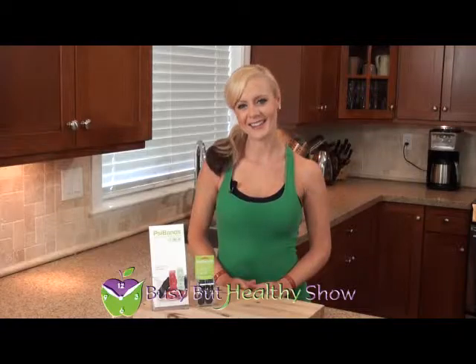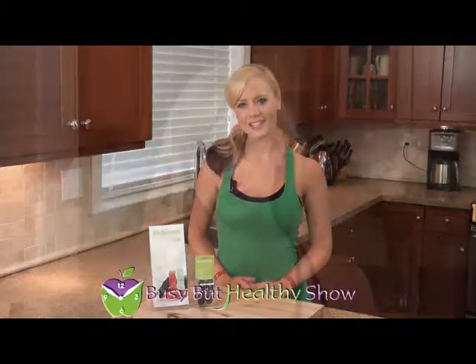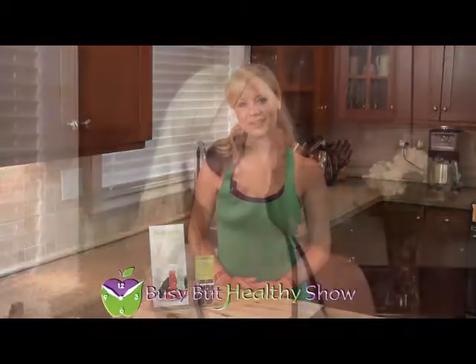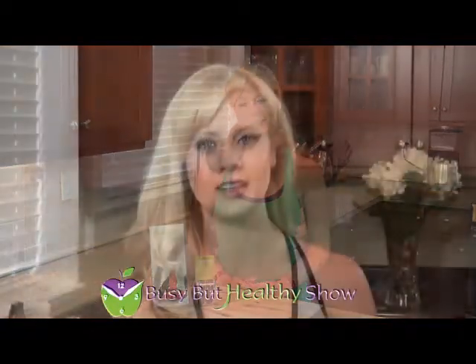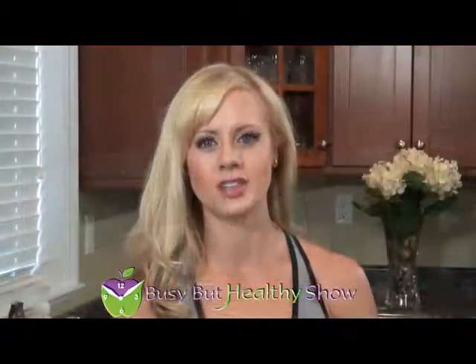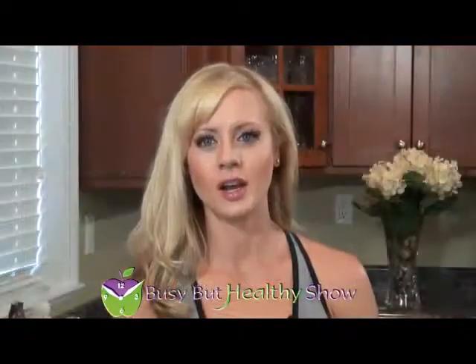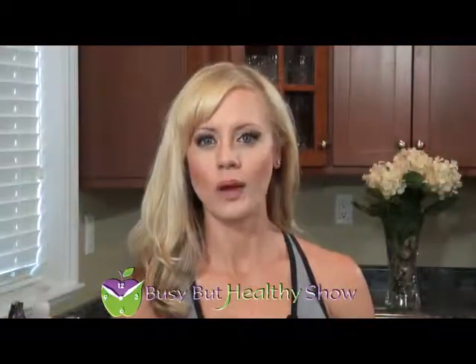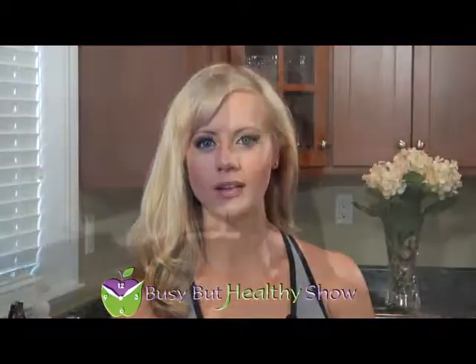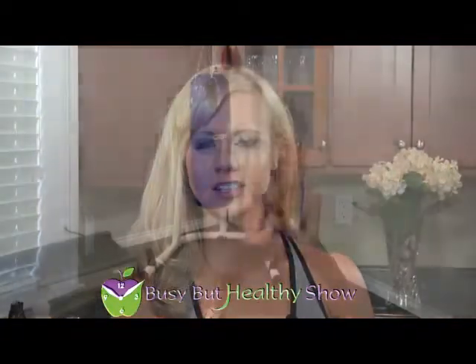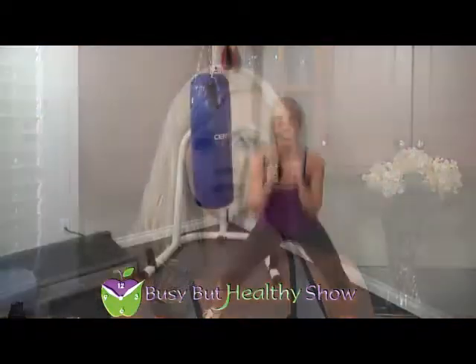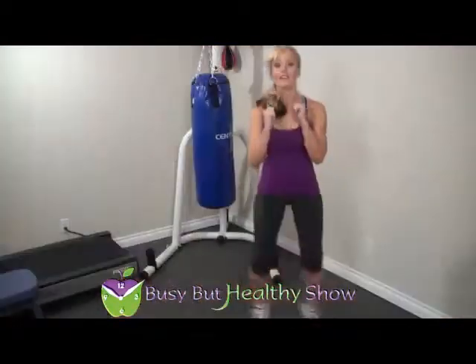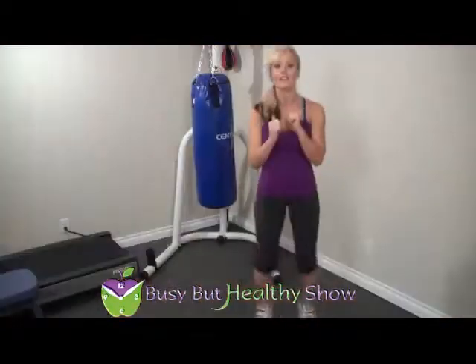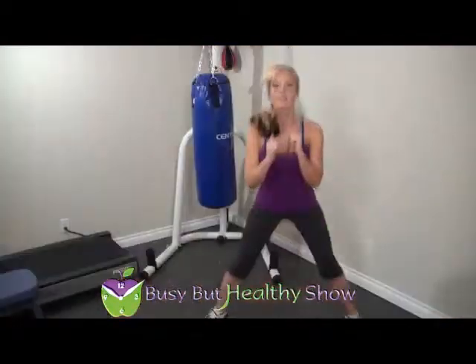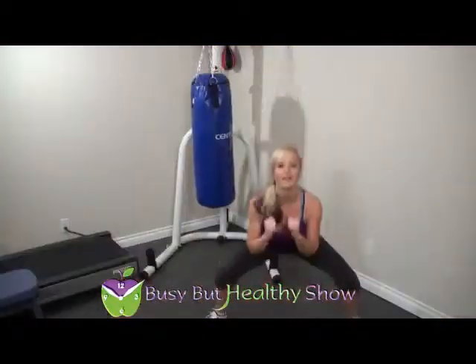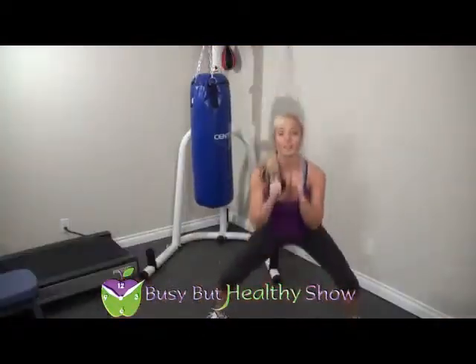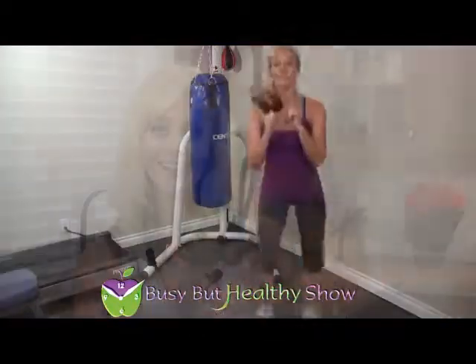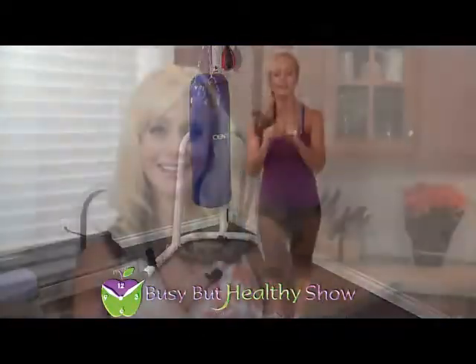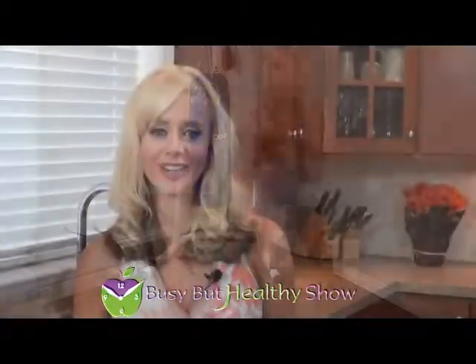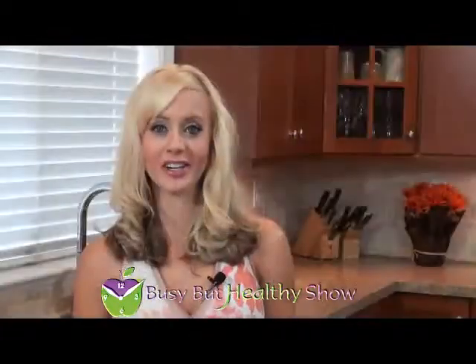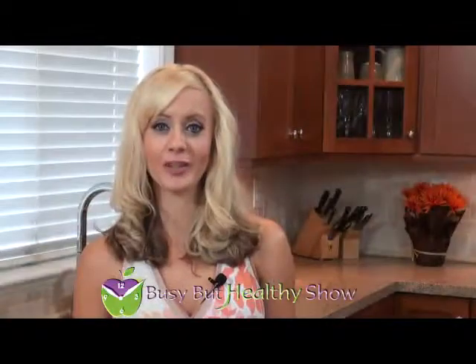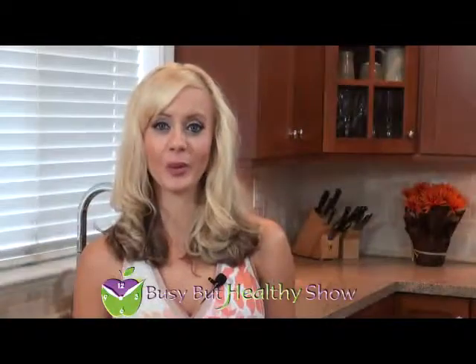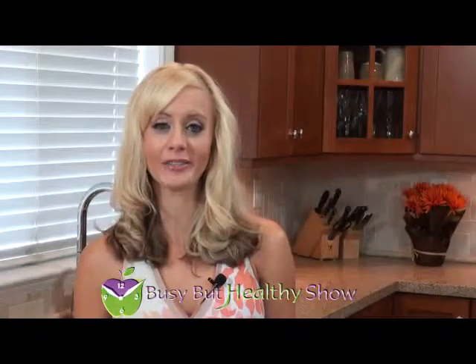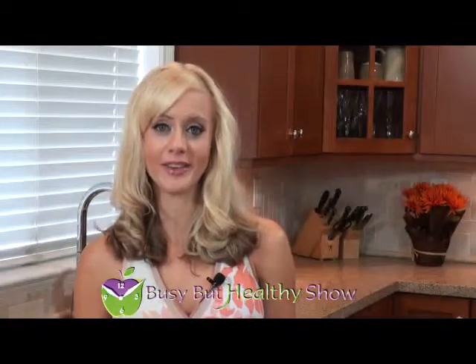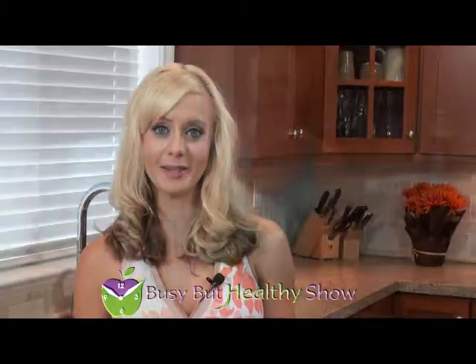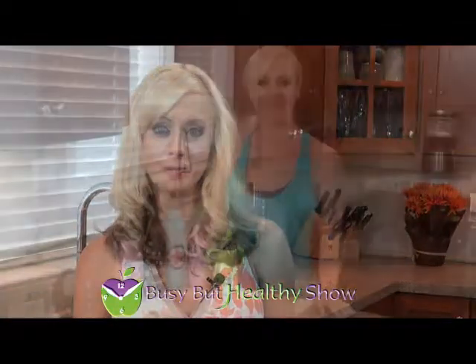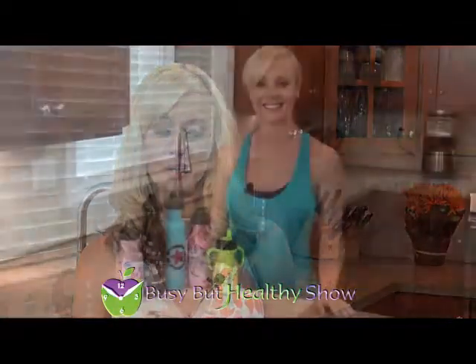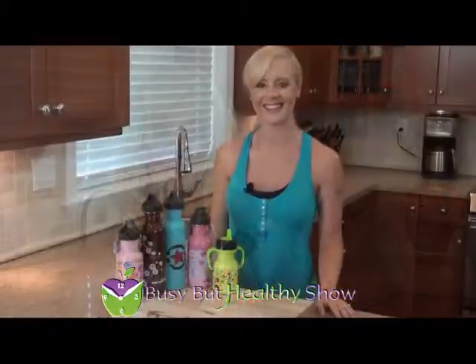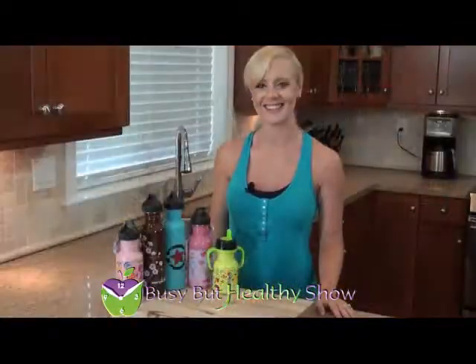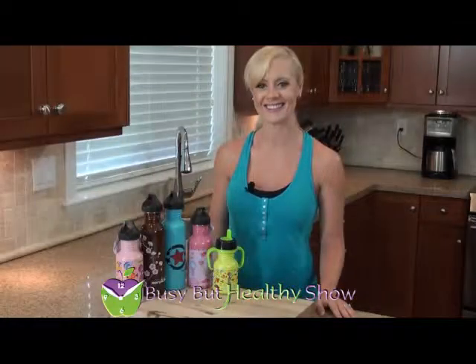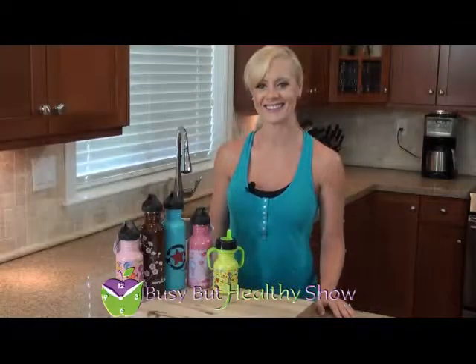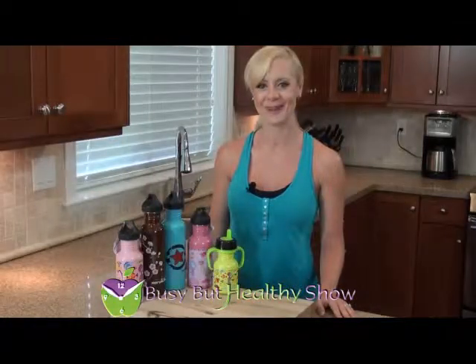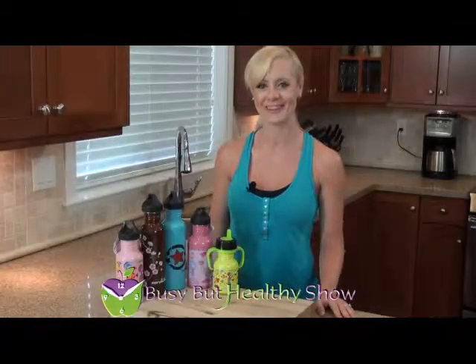Welcome to BusyButHealthy.com, your no-nonsense source for keeping healthy, fit, and fabulous, with your host, Christine Cretwell.